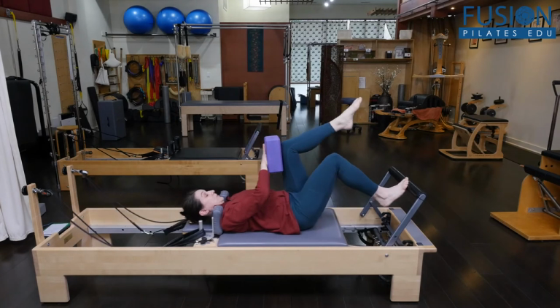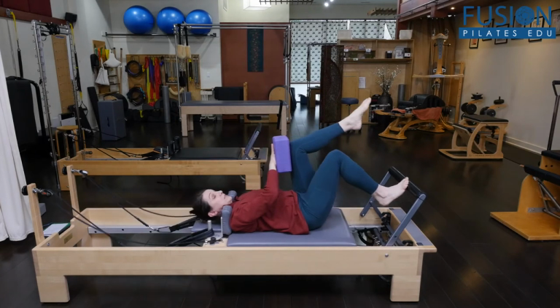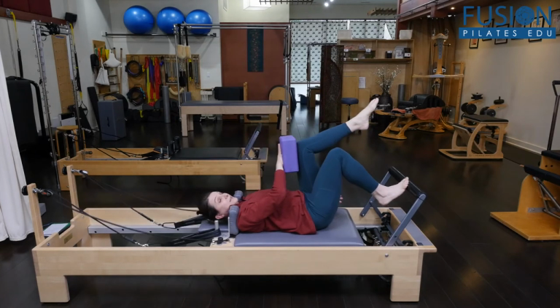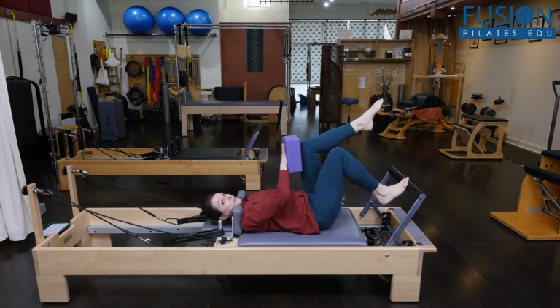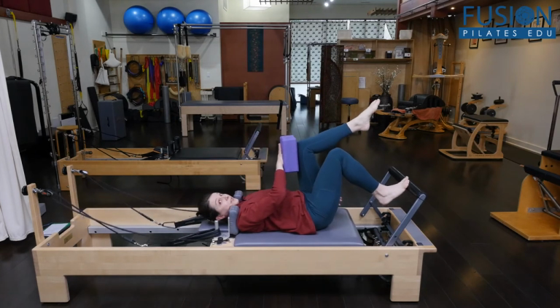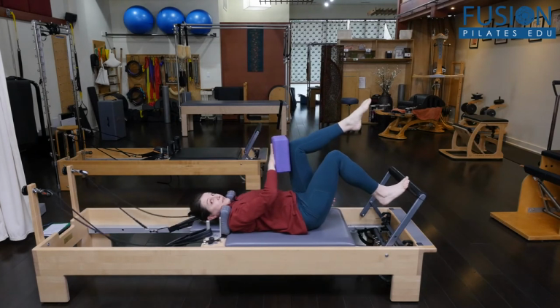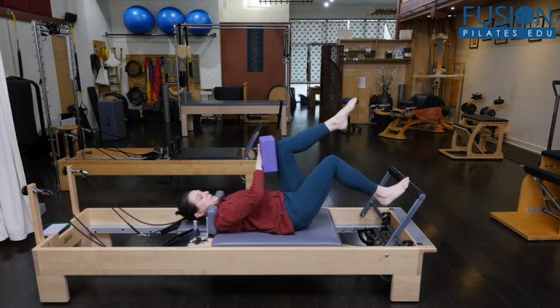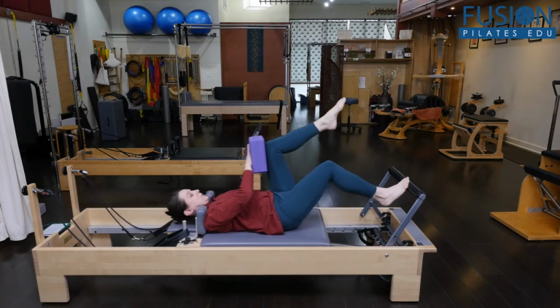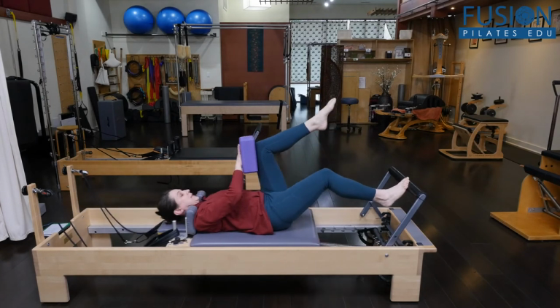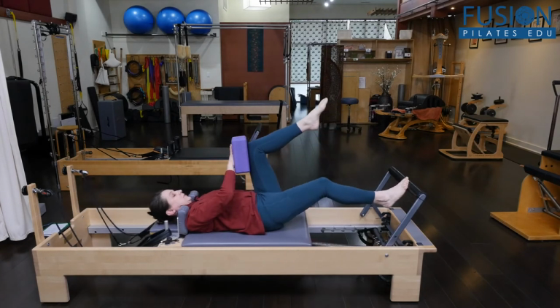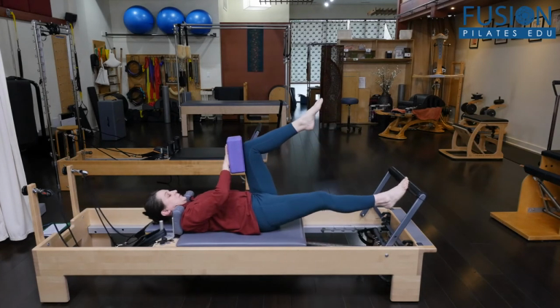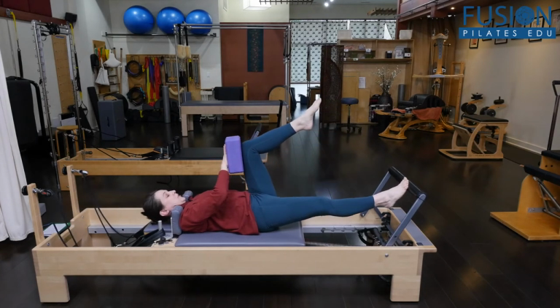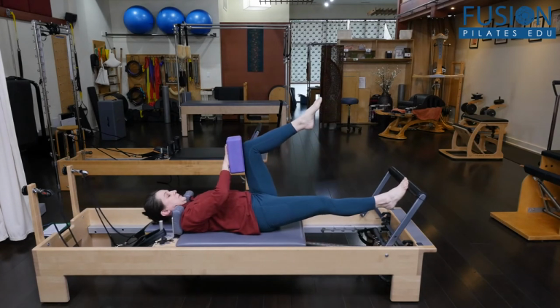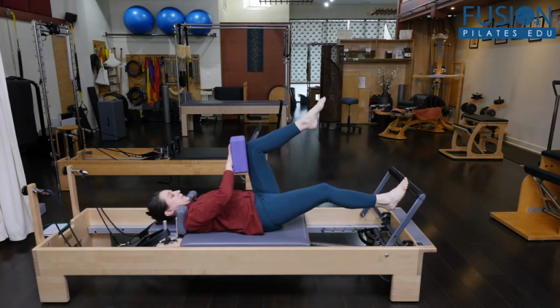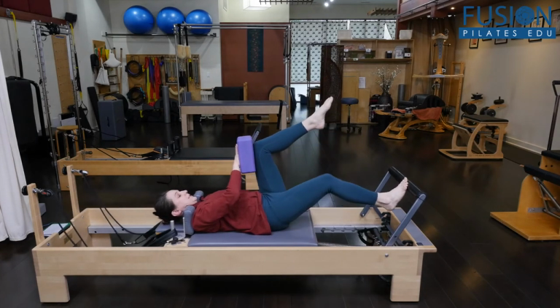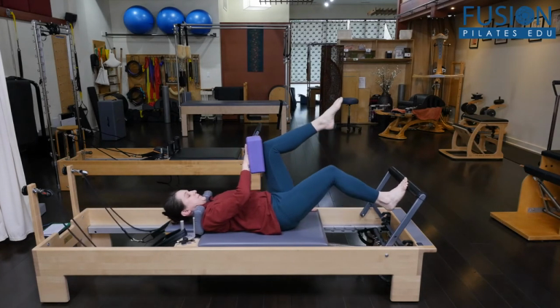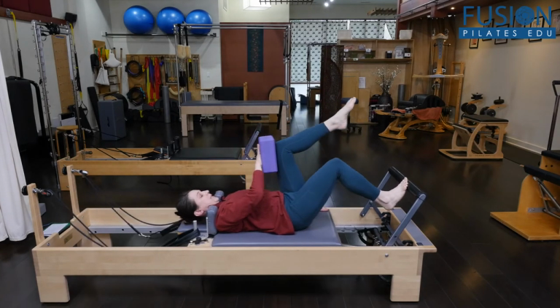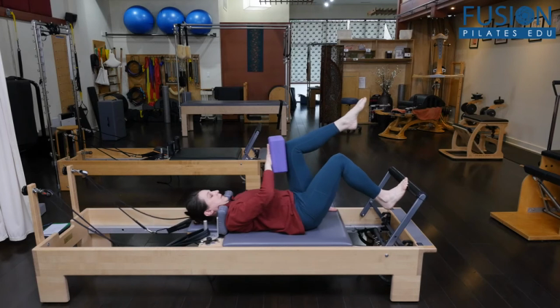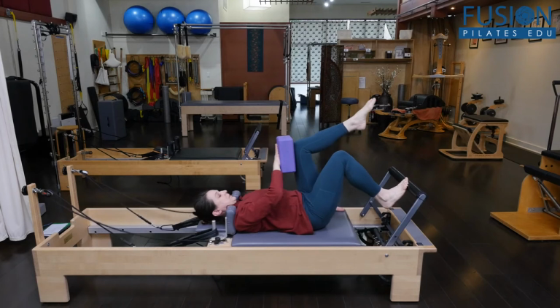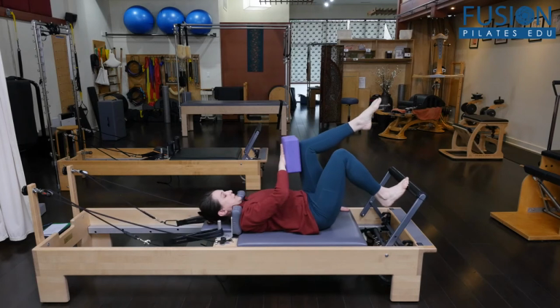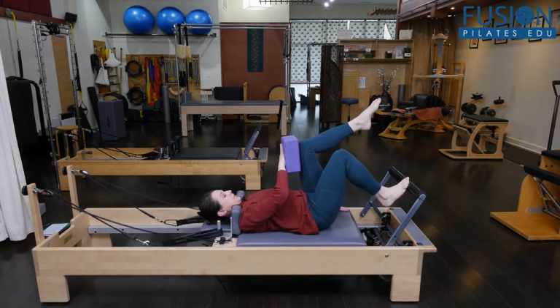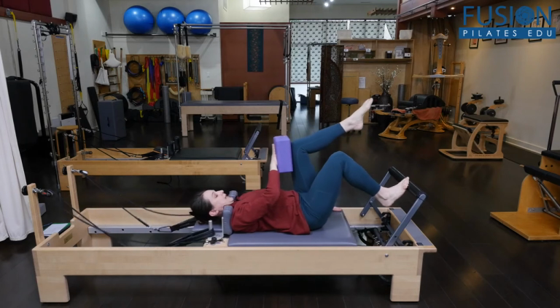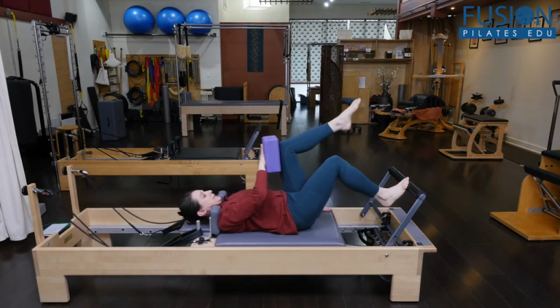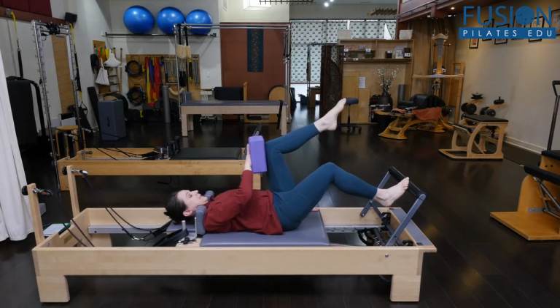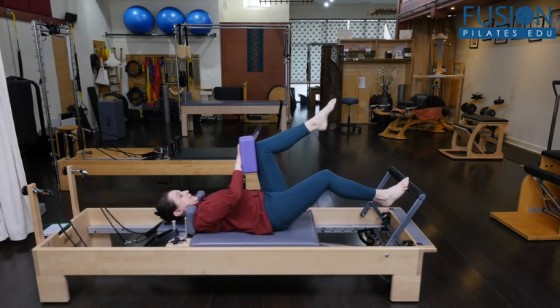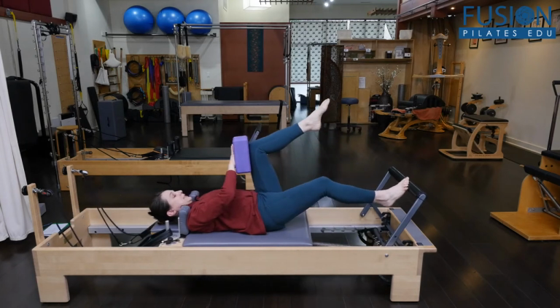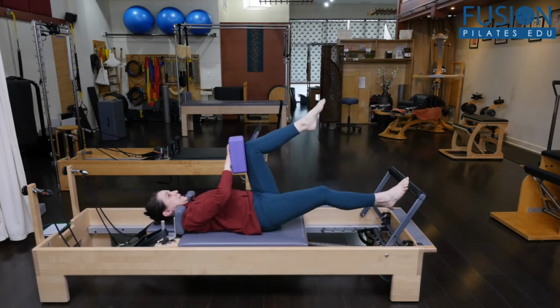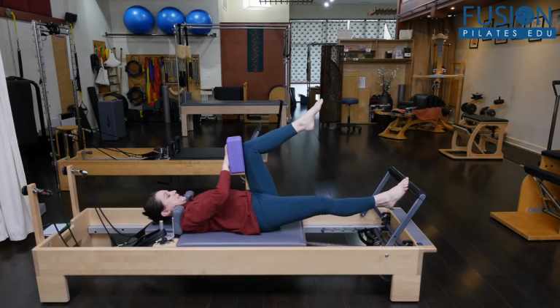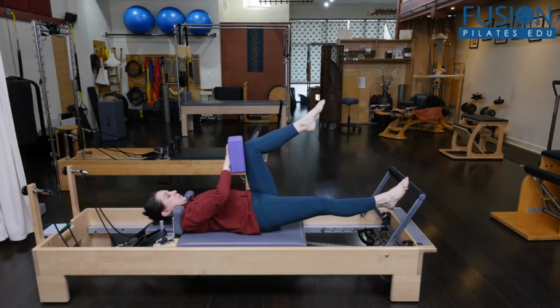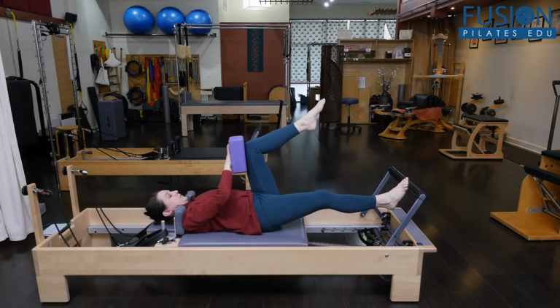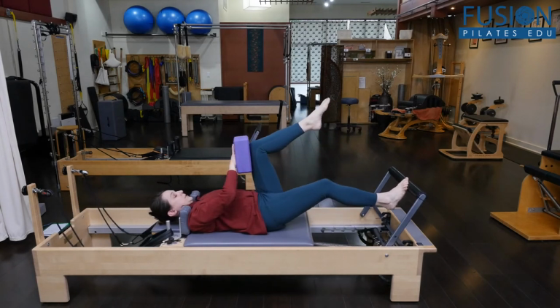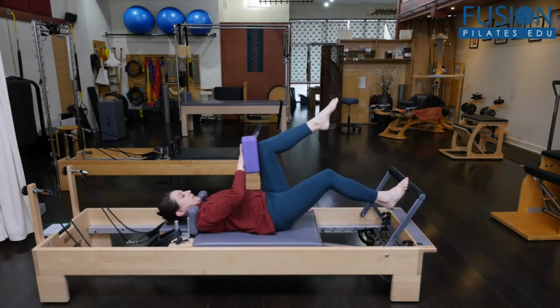Obviously you would have done some double leg footwork before this, but just a few outs and ins. And this is one red spring.